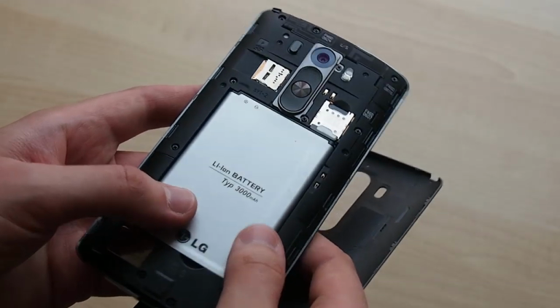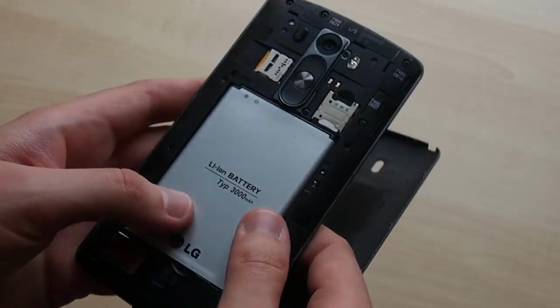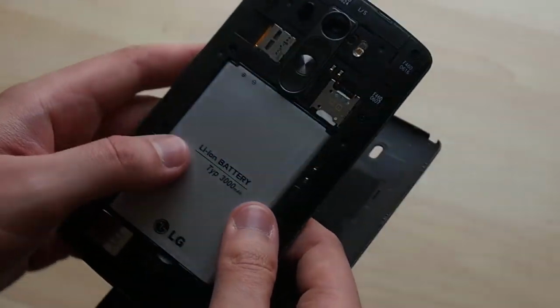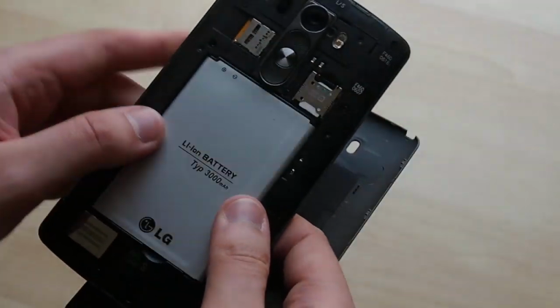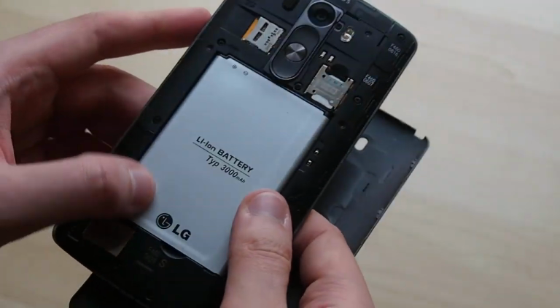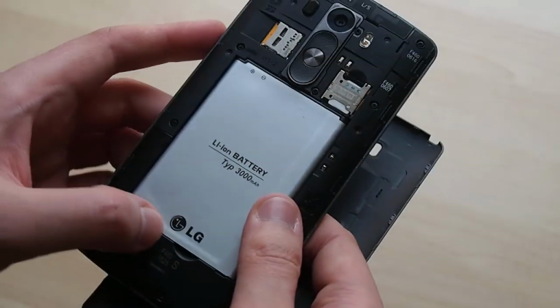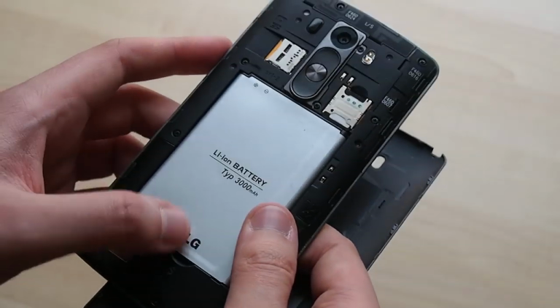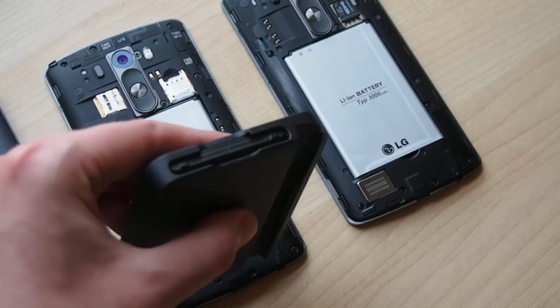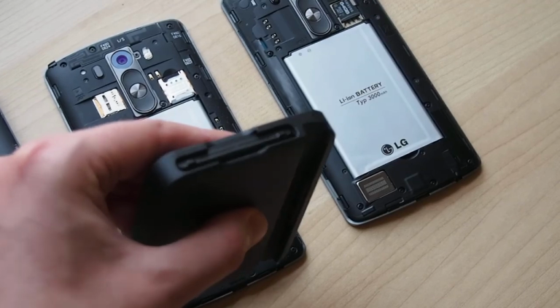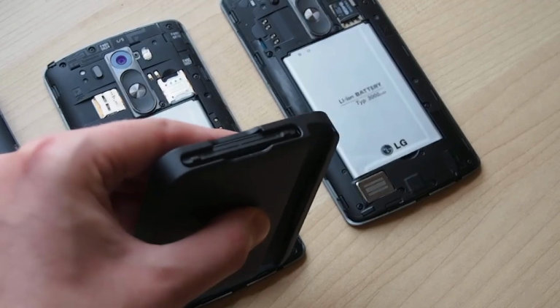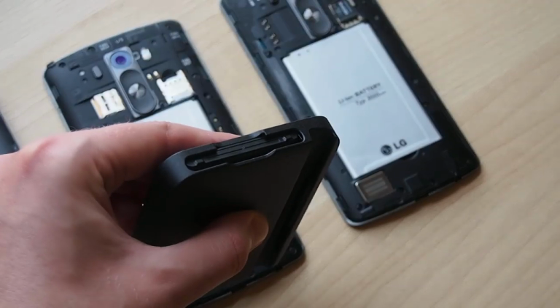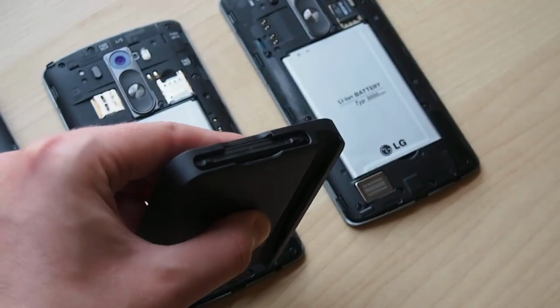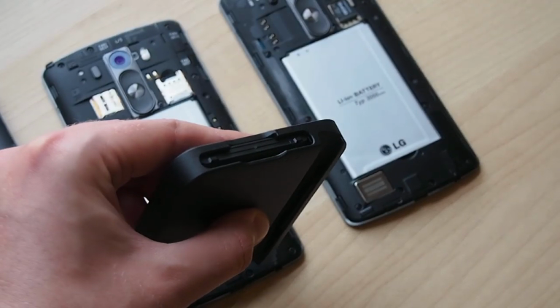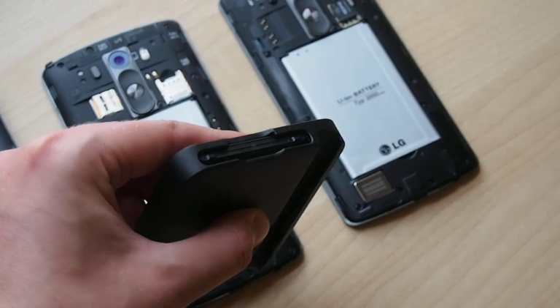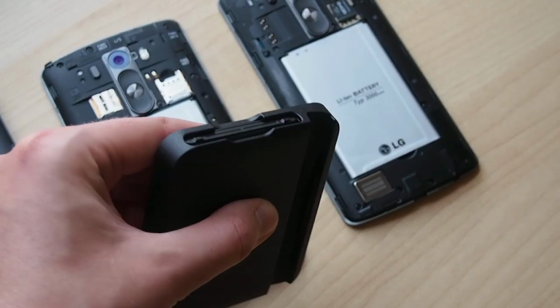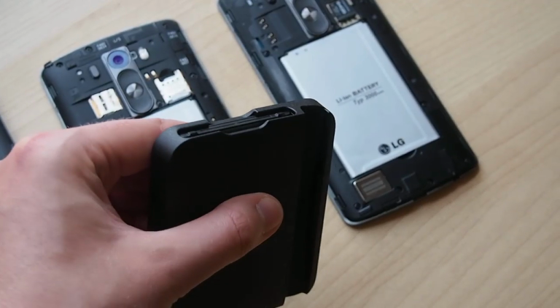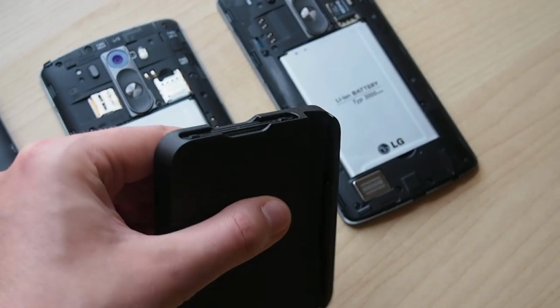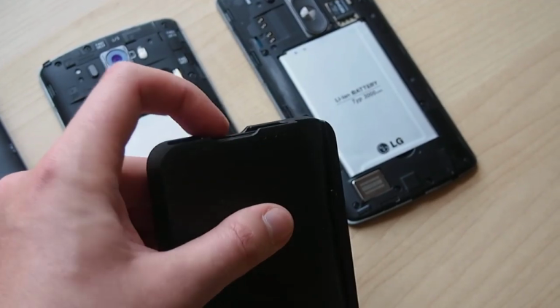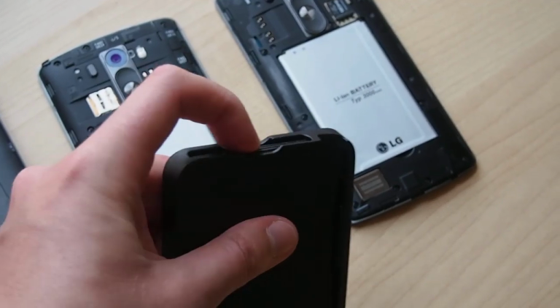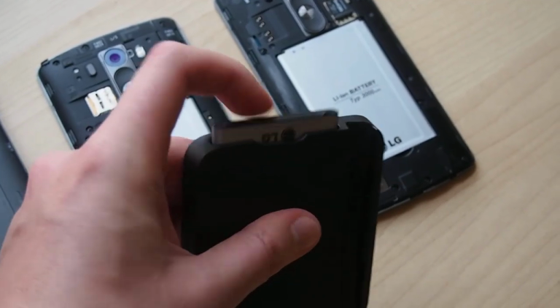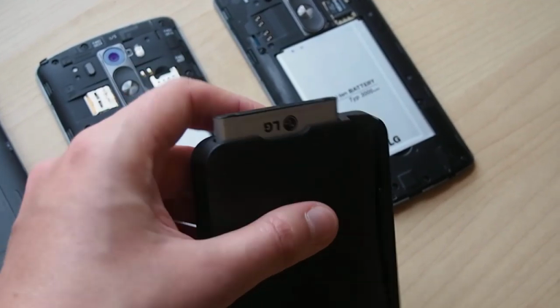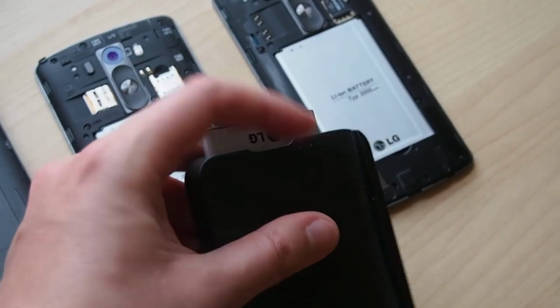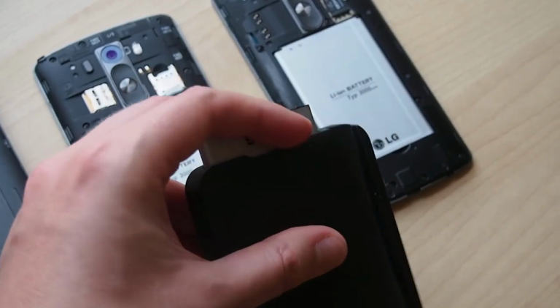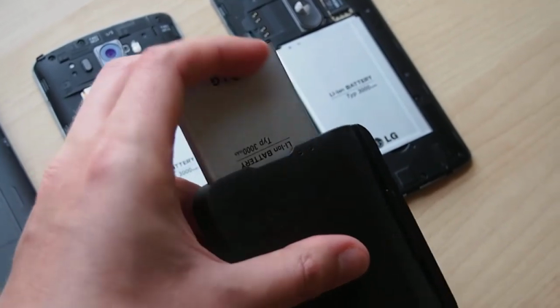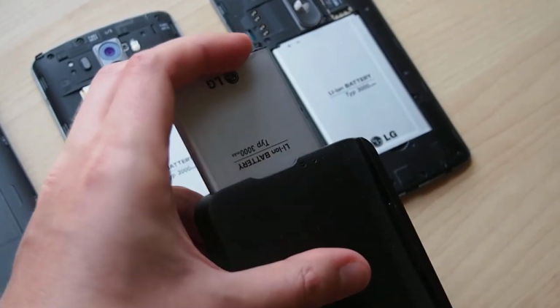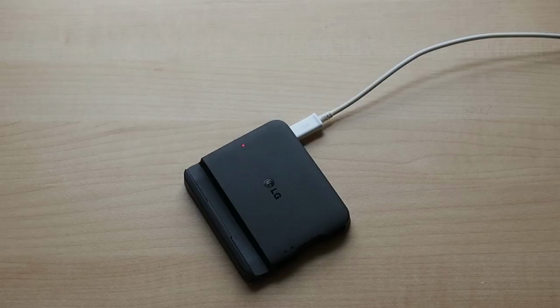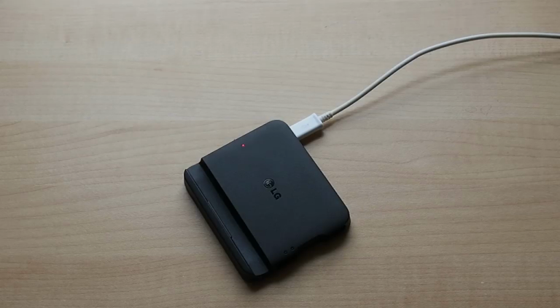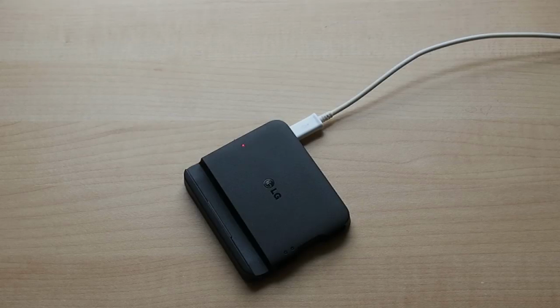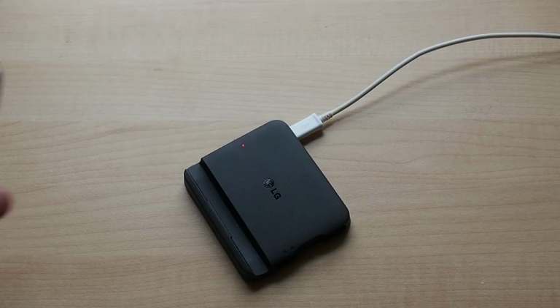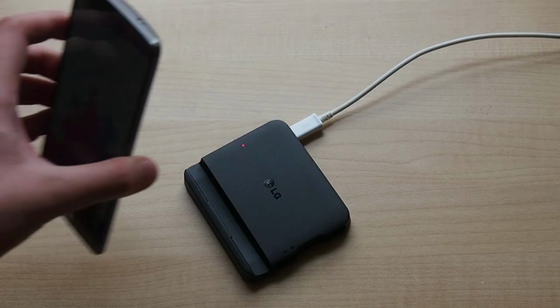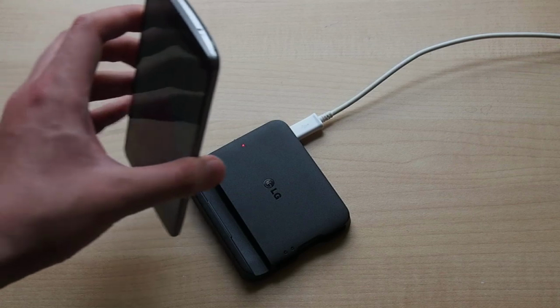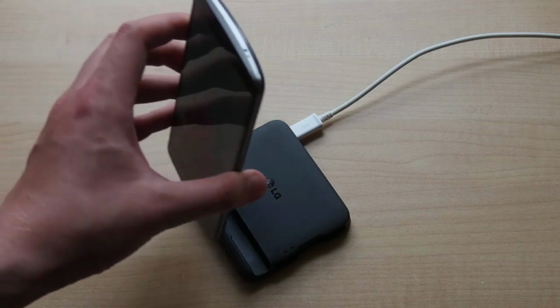As it does with a lot of Korean phones, LG is packaging the G3 Cat6 with a spare battery and this neat little external charger that also doubles as a stand for the phone itself.